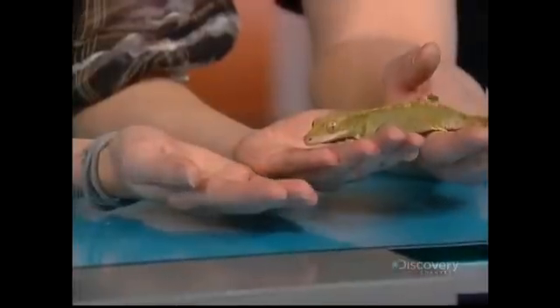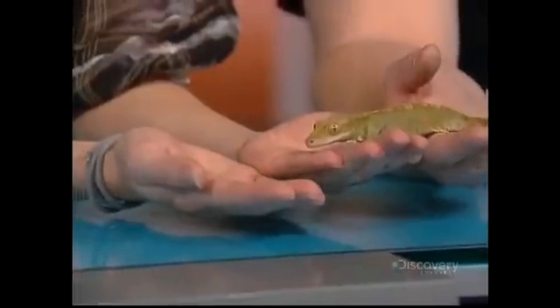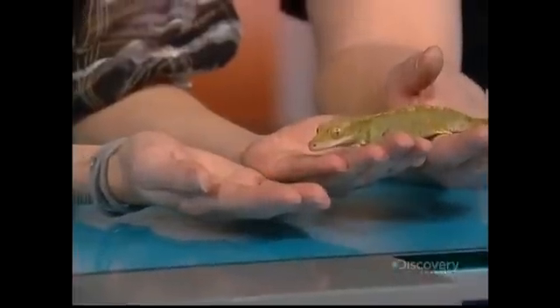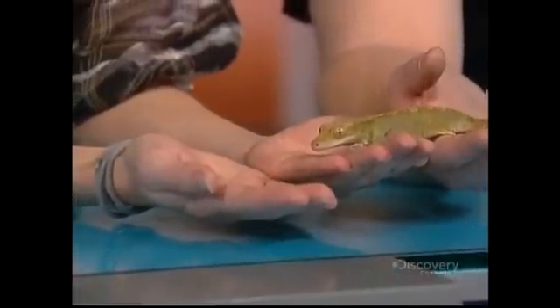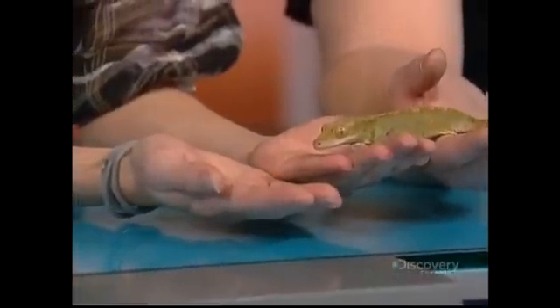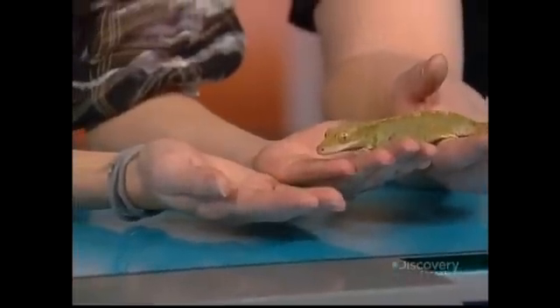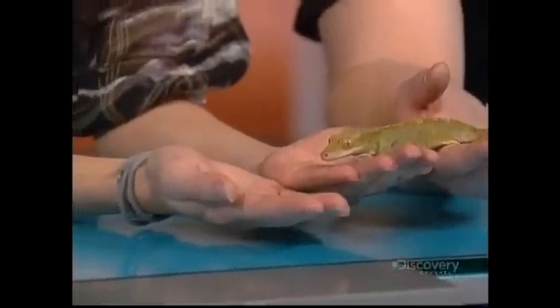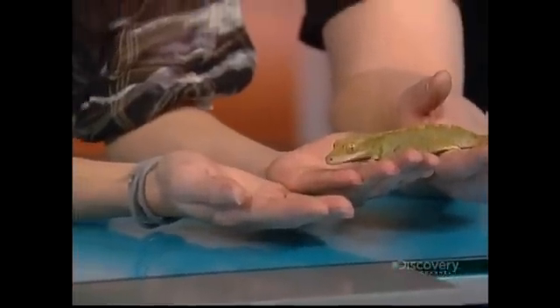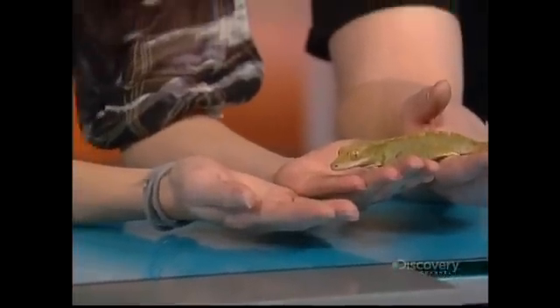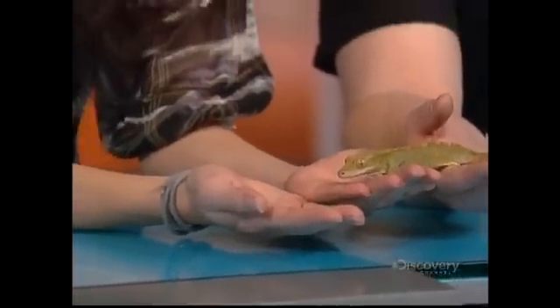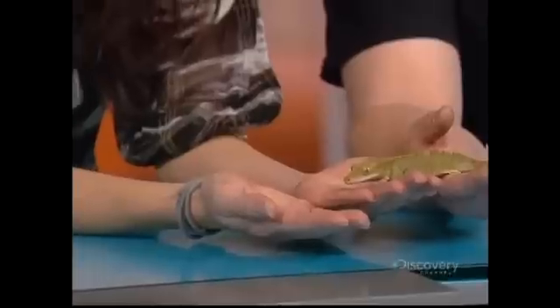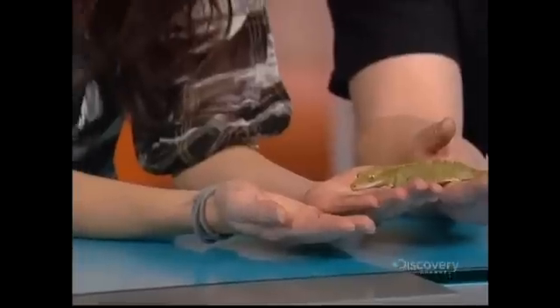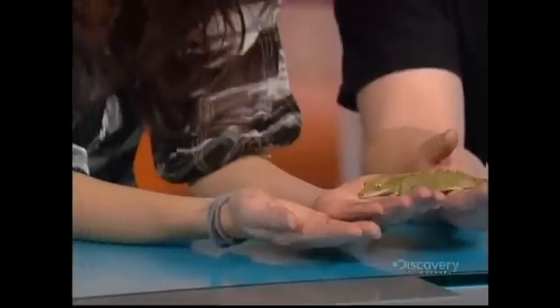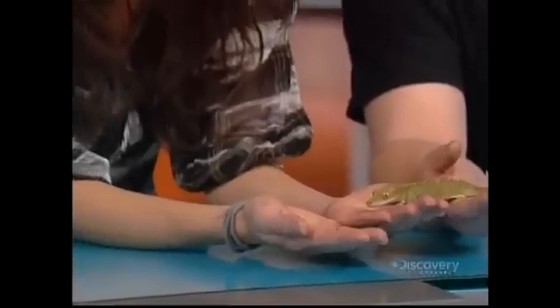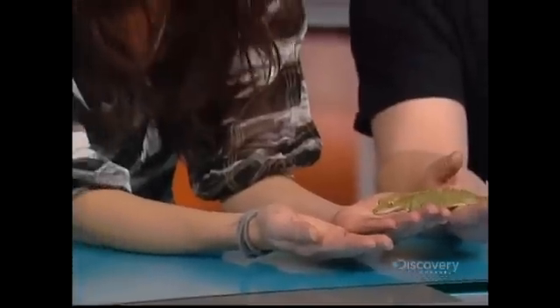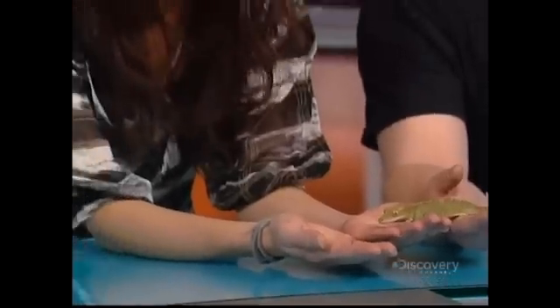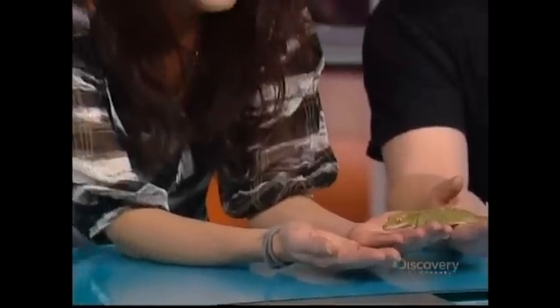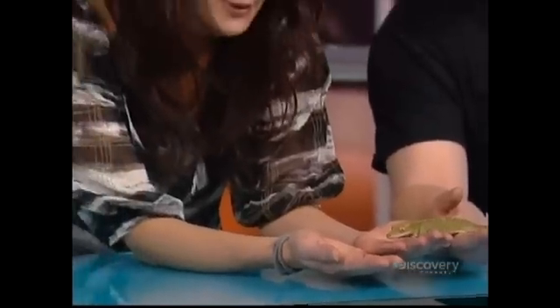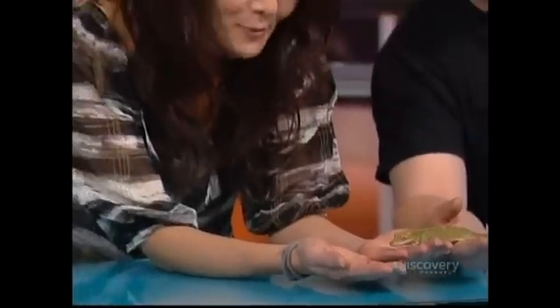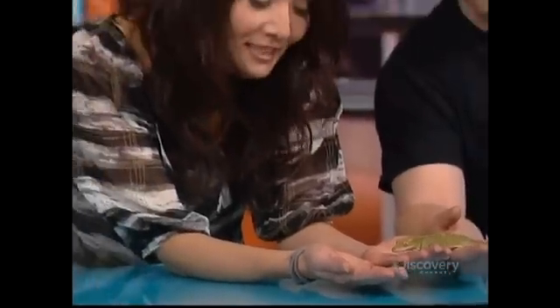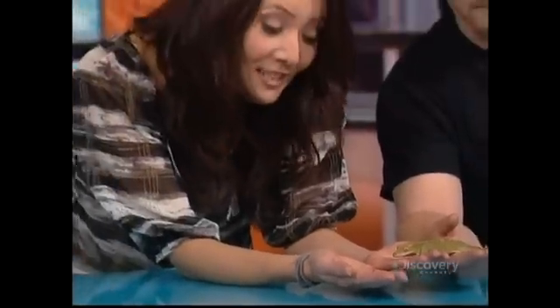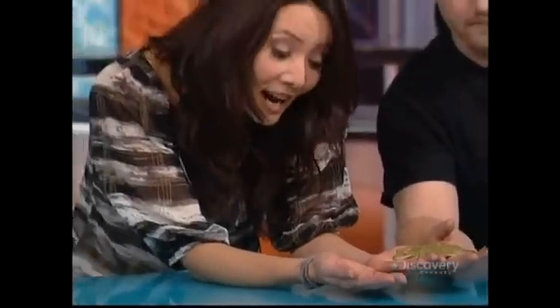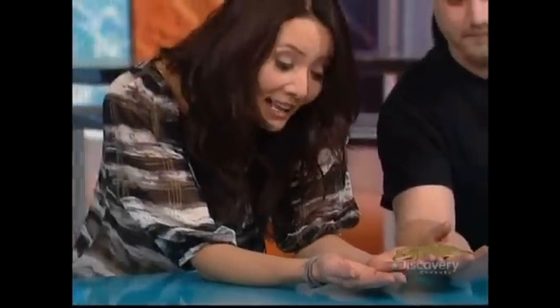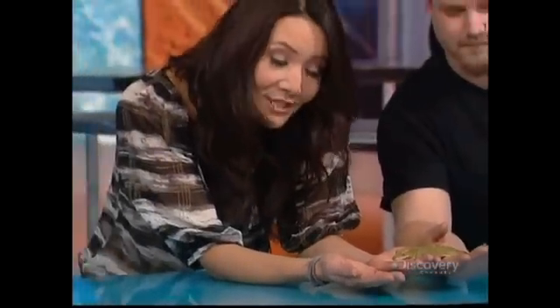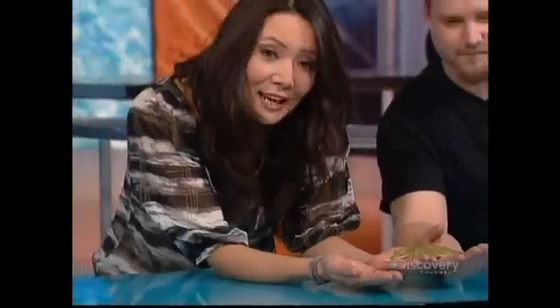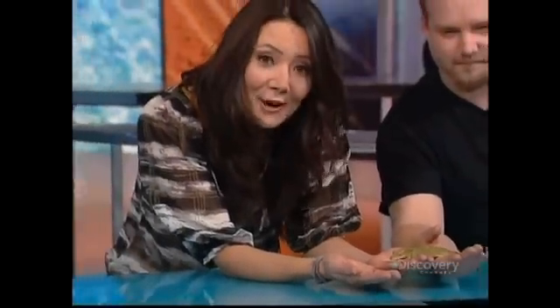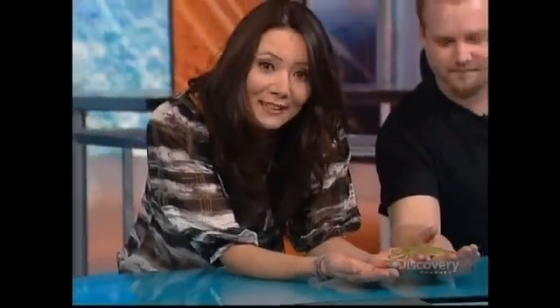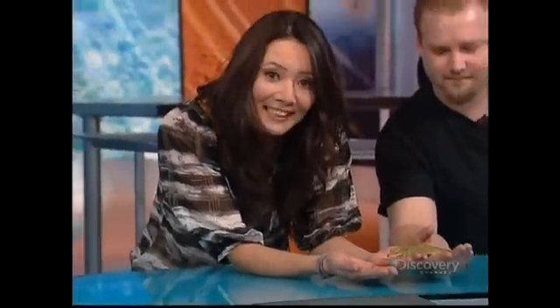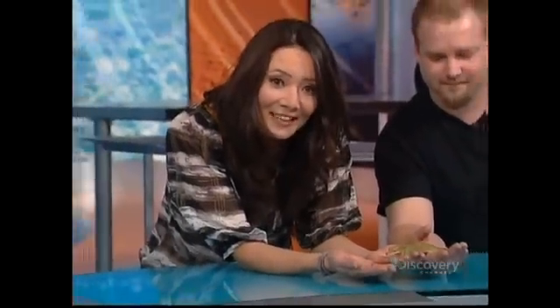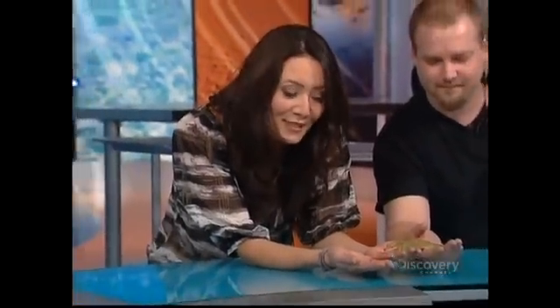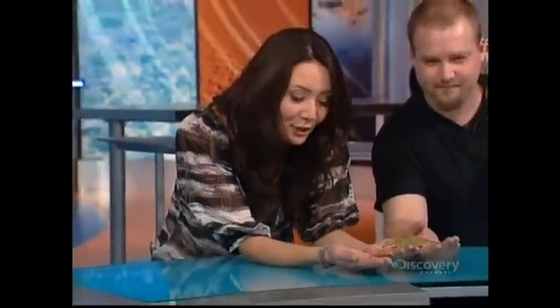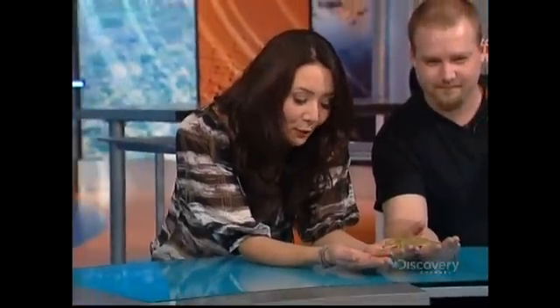No mascara required. We're going to be checking out some natural beauty with this eyelash gecko a little later in the show.